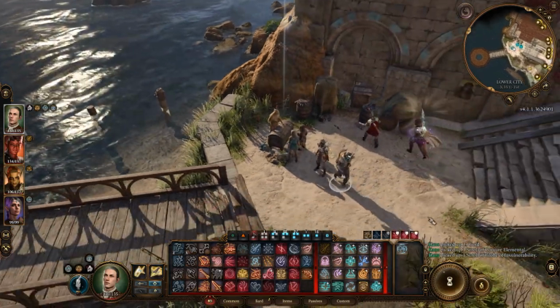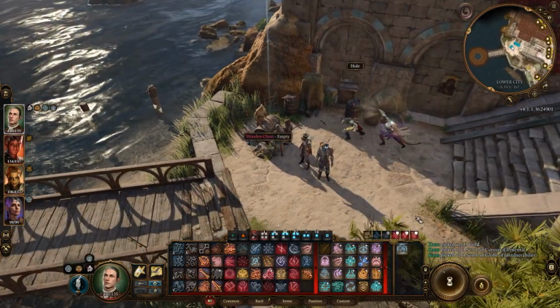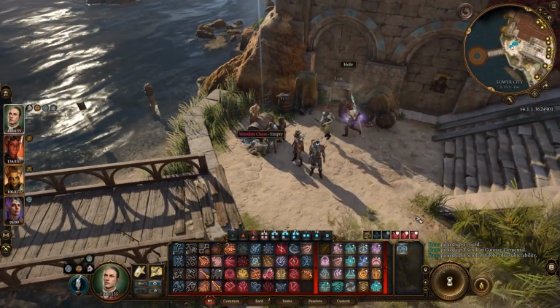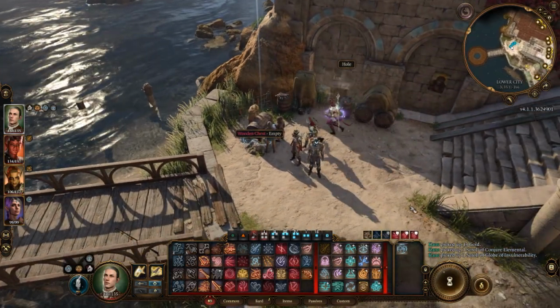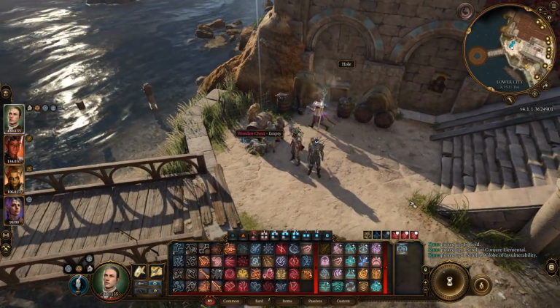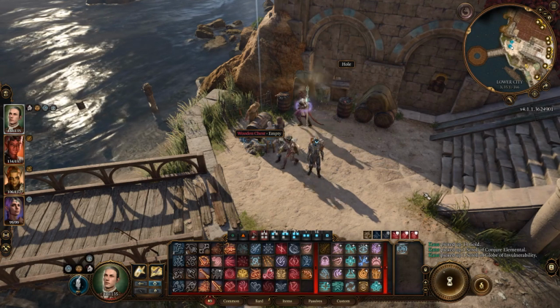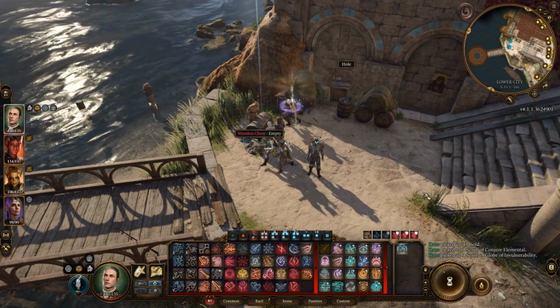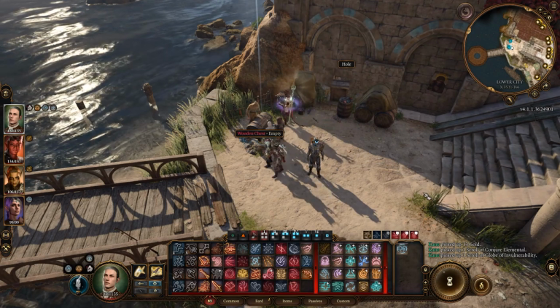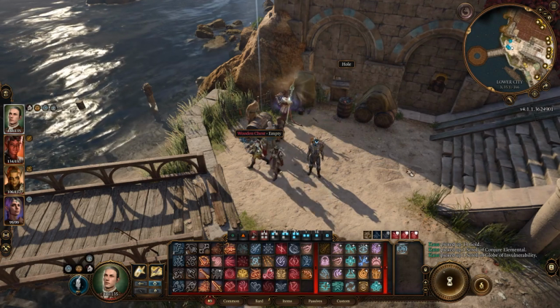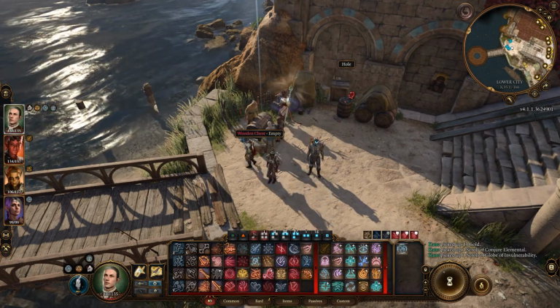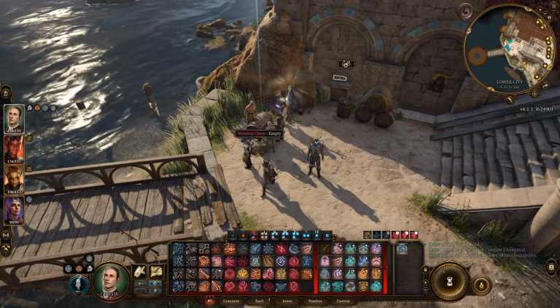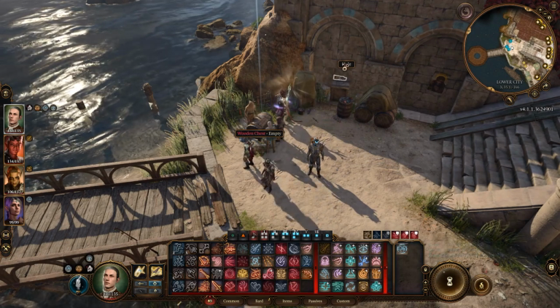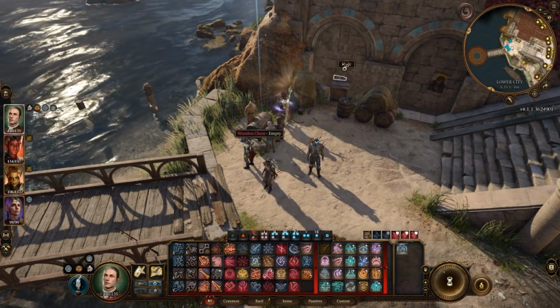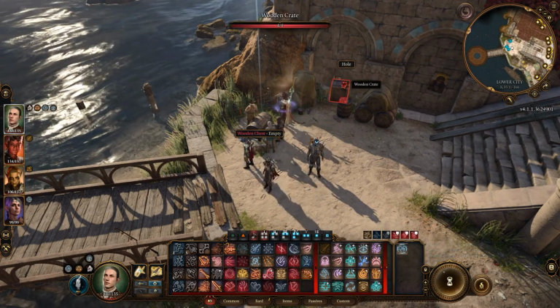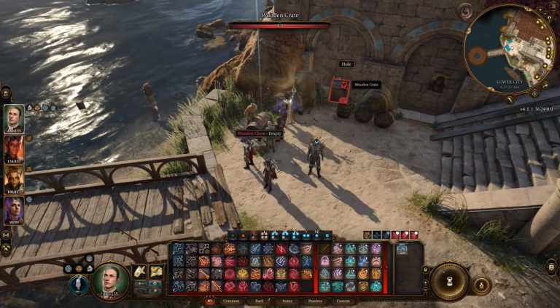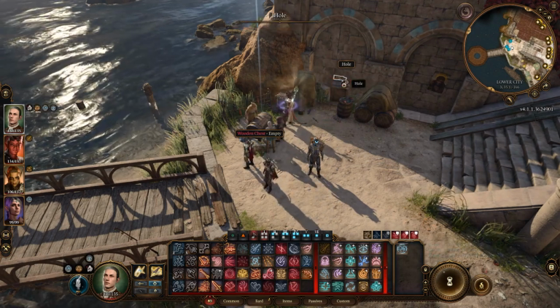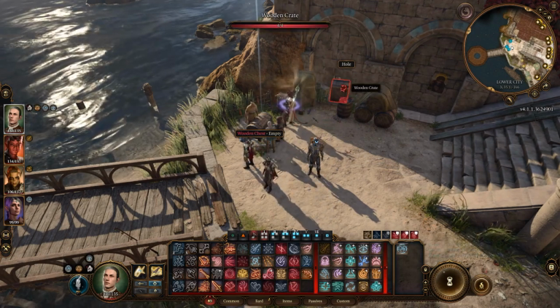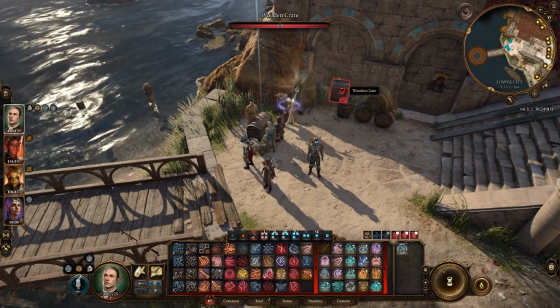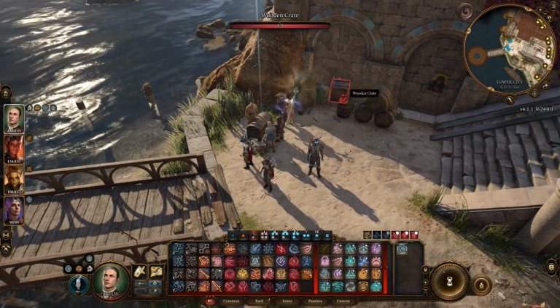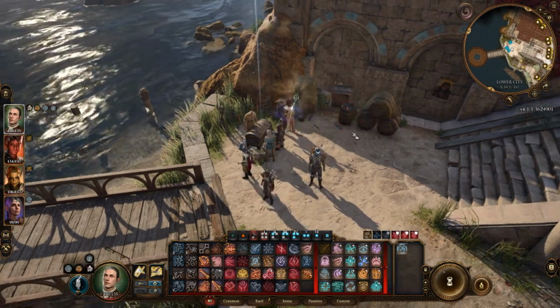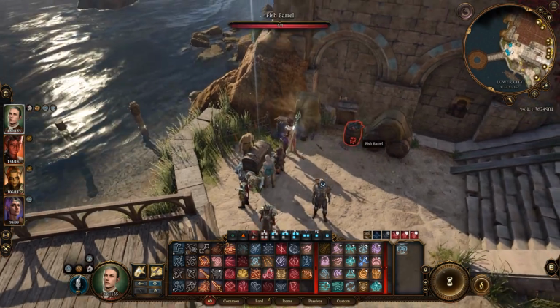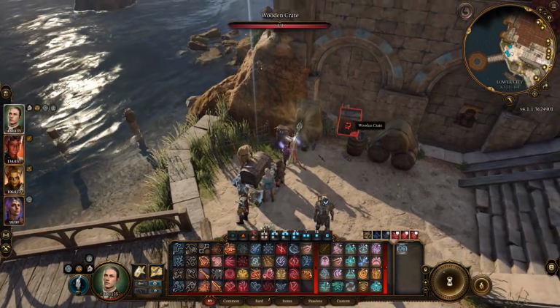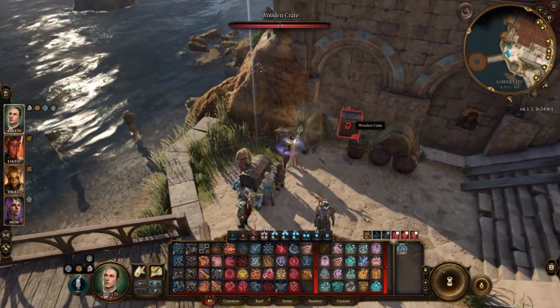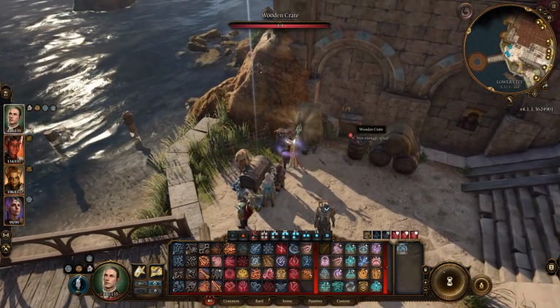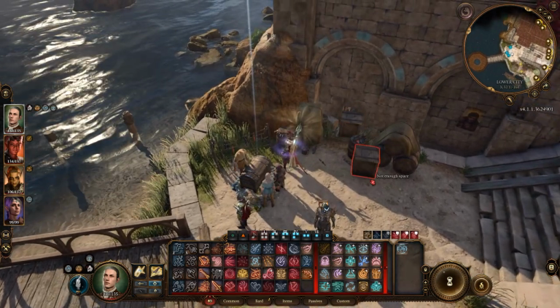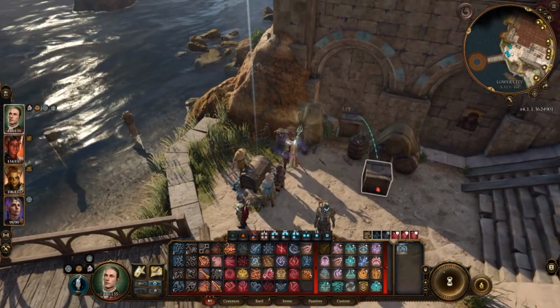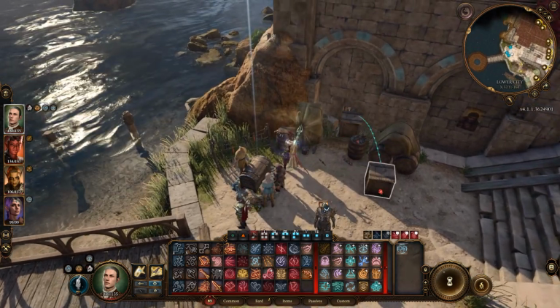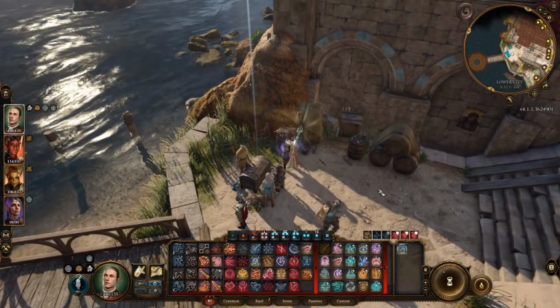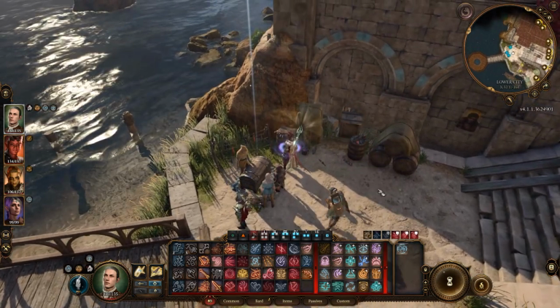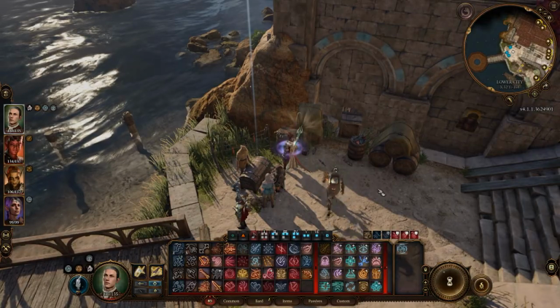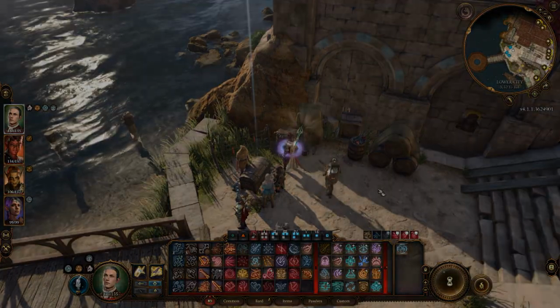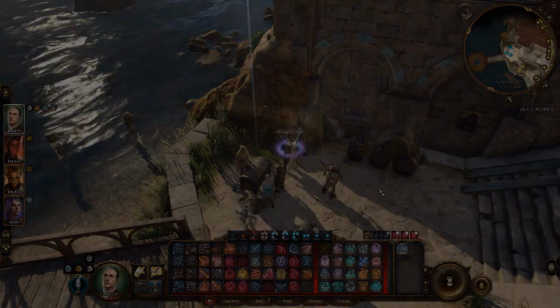Alternatively, there is a roof door too. If you use any sort of teleport or flying spell to reach the rooftops, you can lockpick the door.